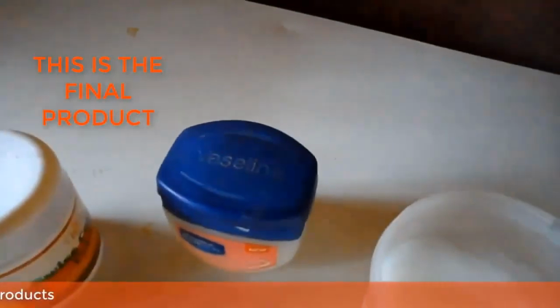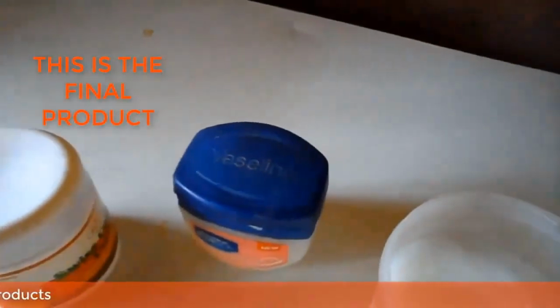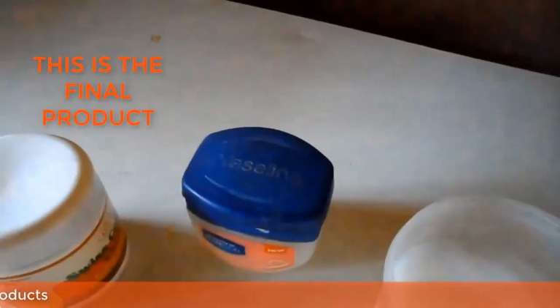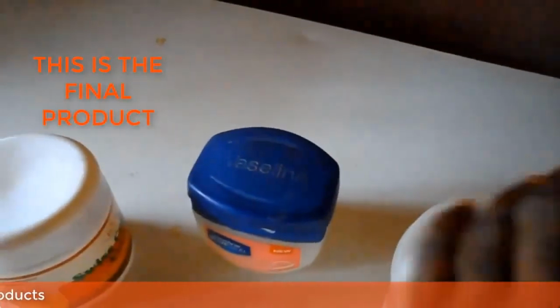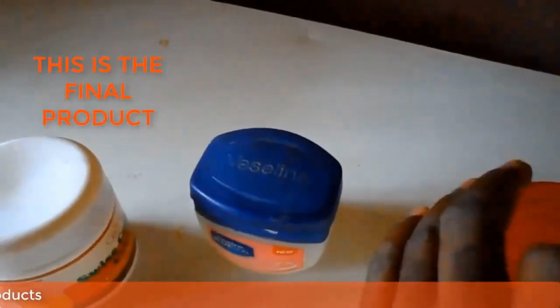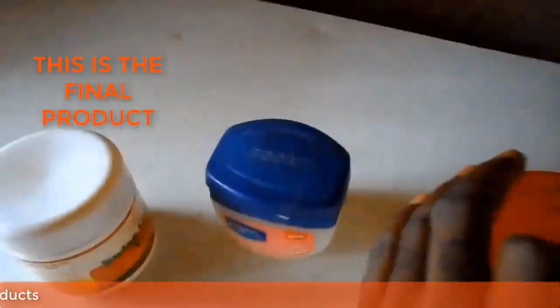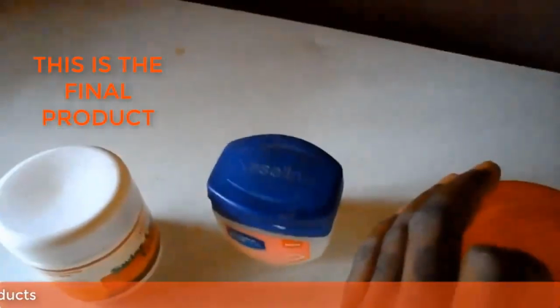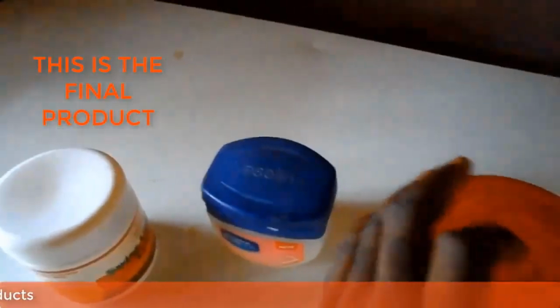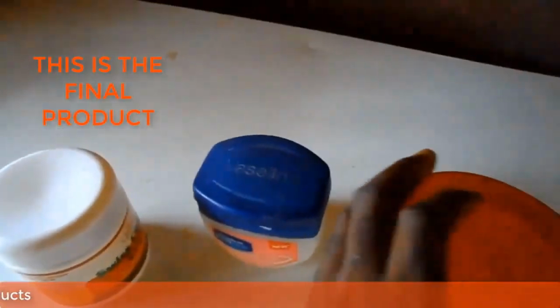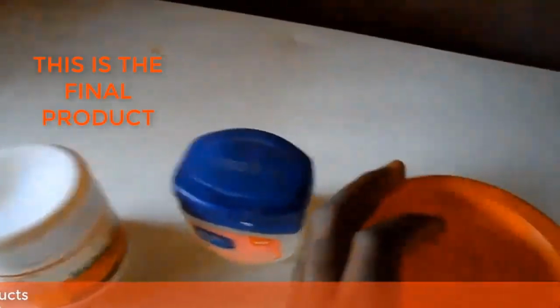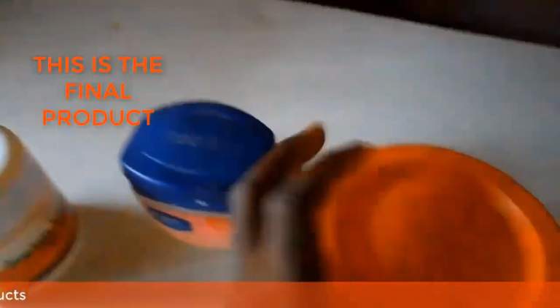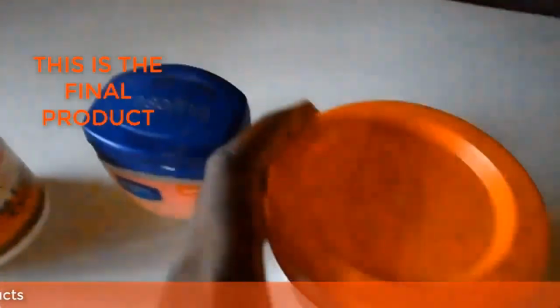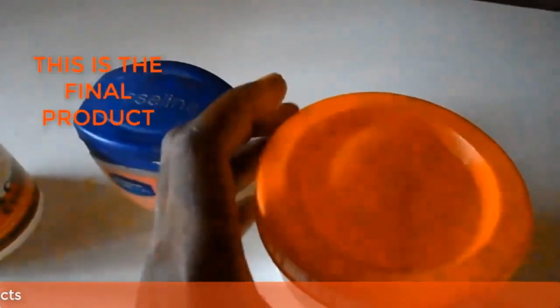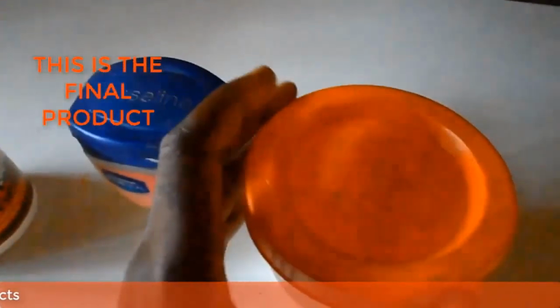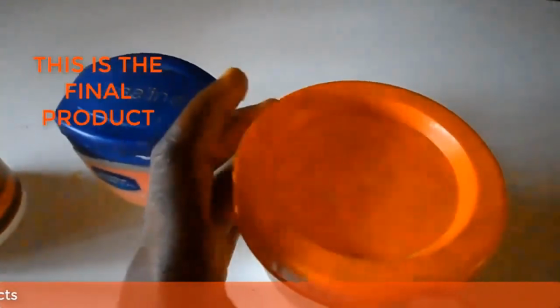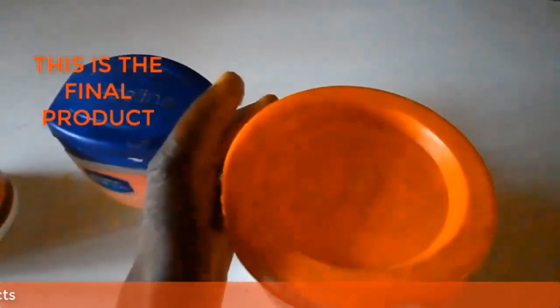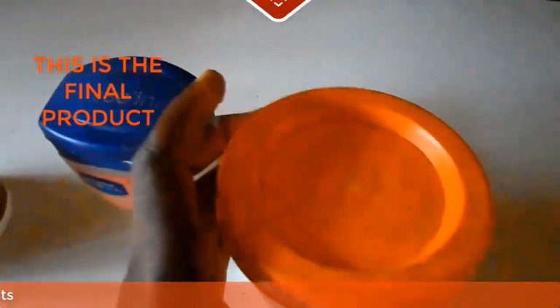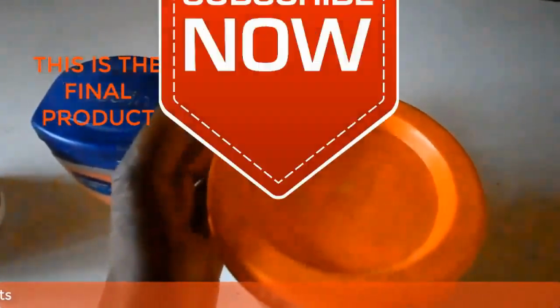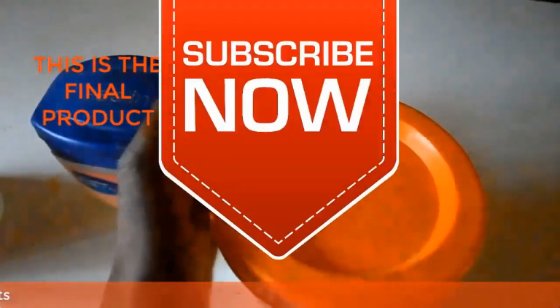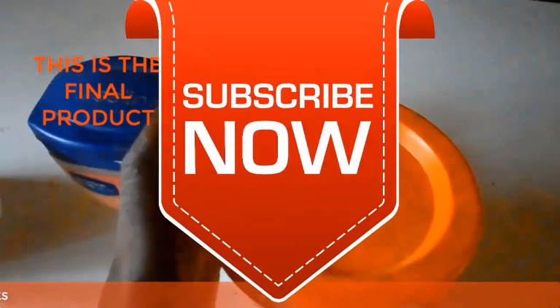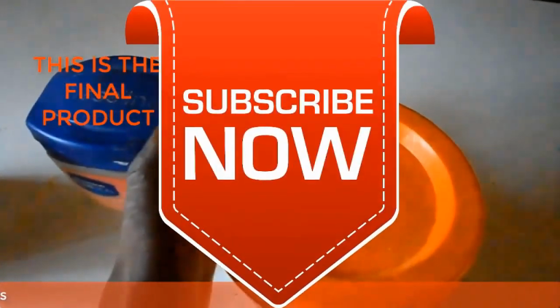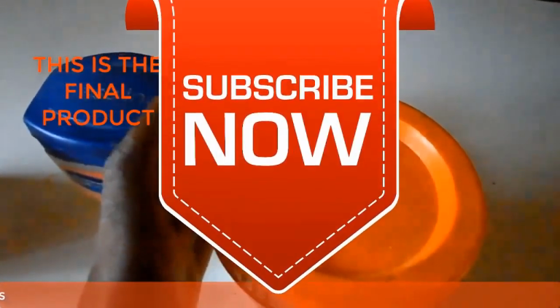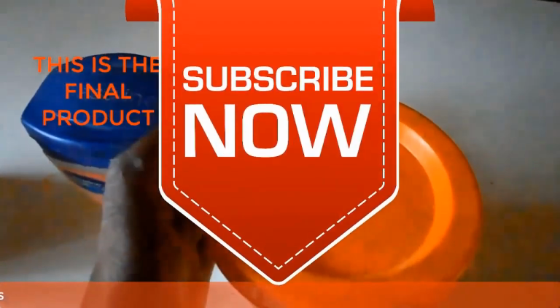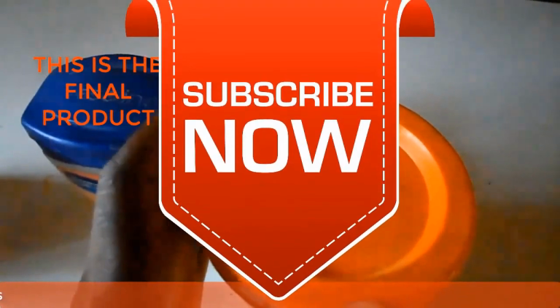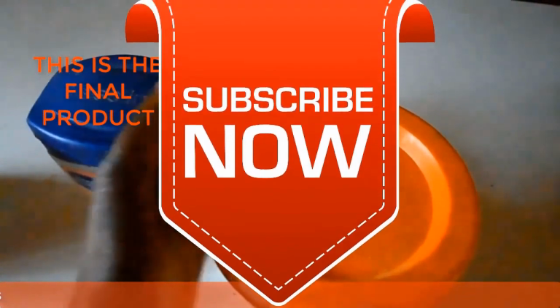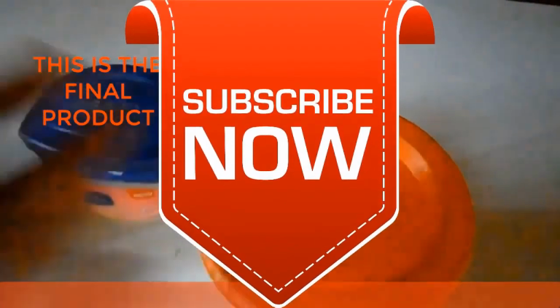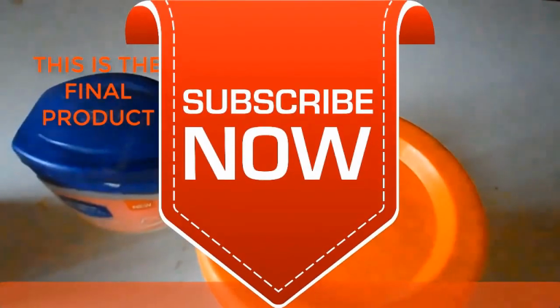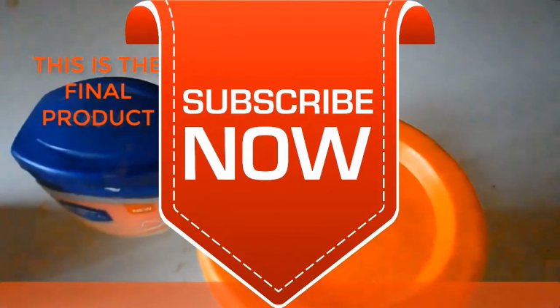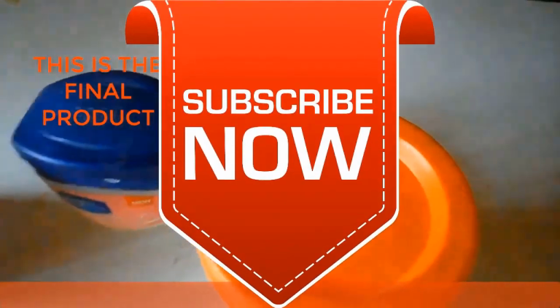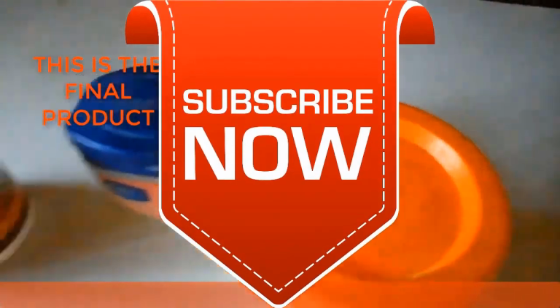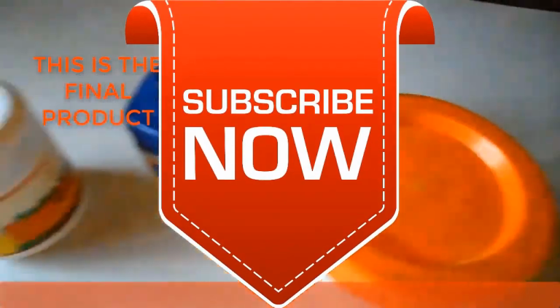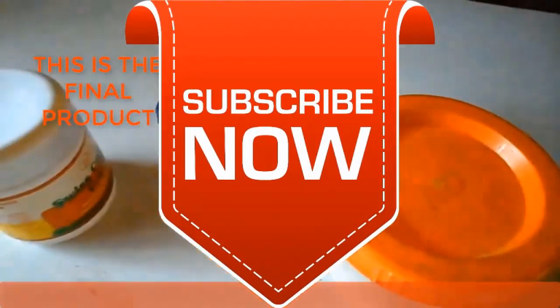Thank you very much for watching, and God bless you. If you like this video, give us a thumbs up and subscribe to our YouTube channel.